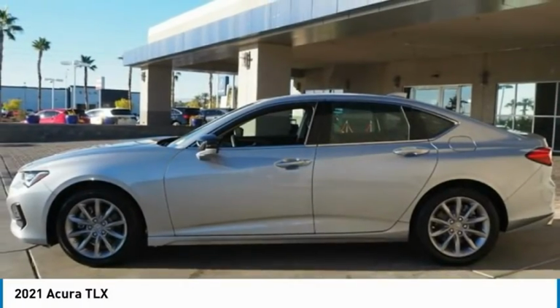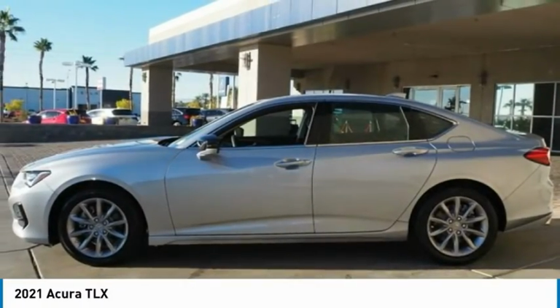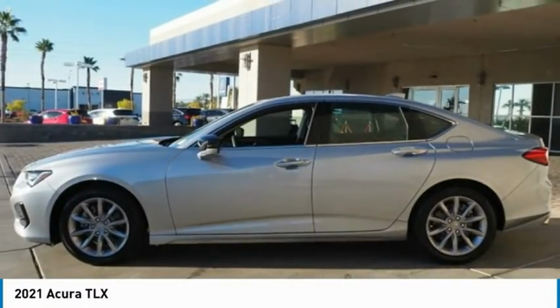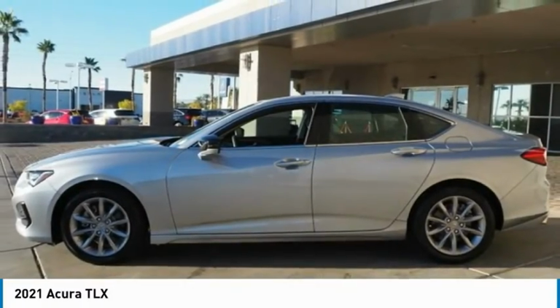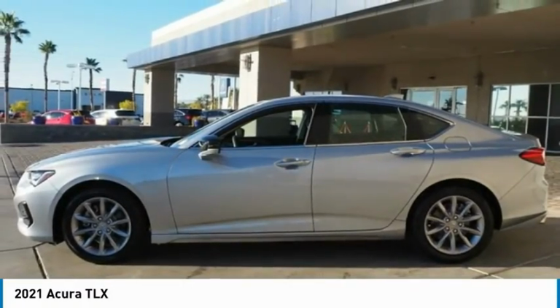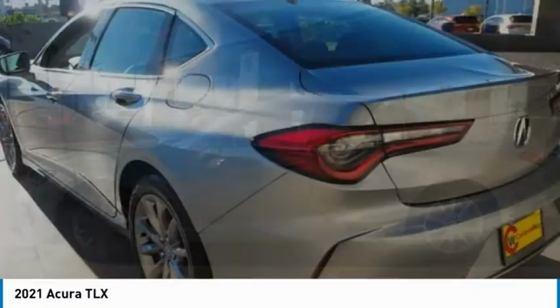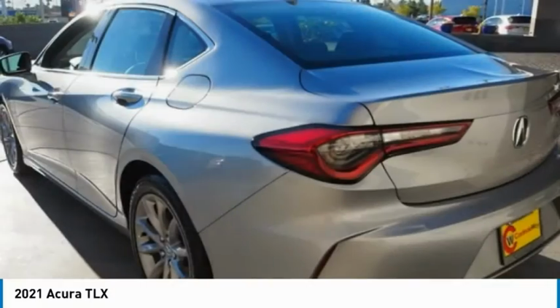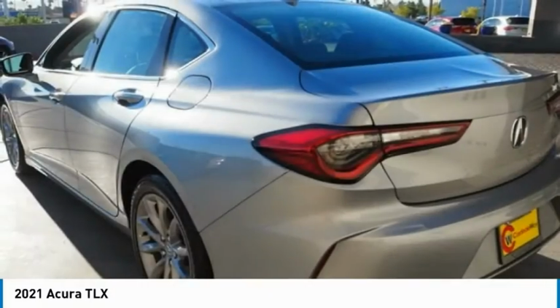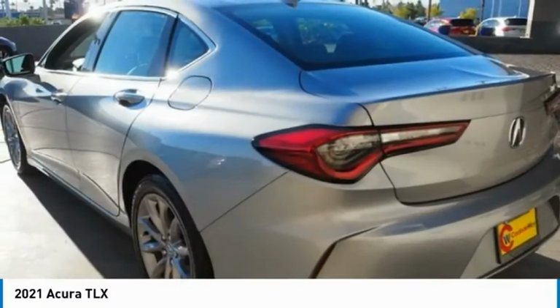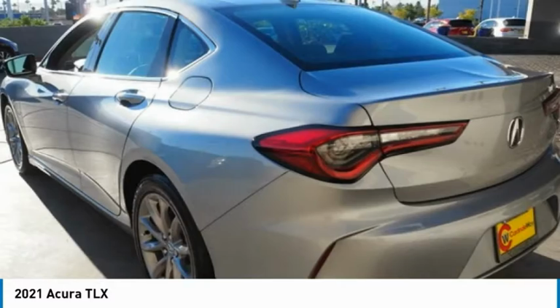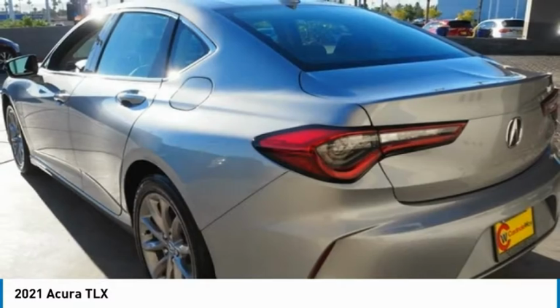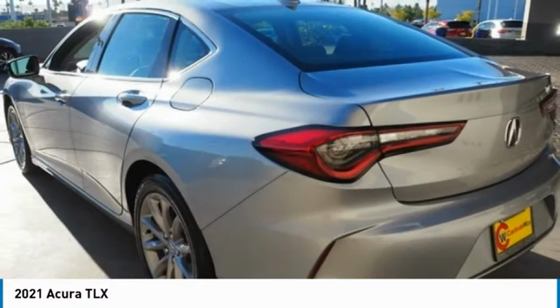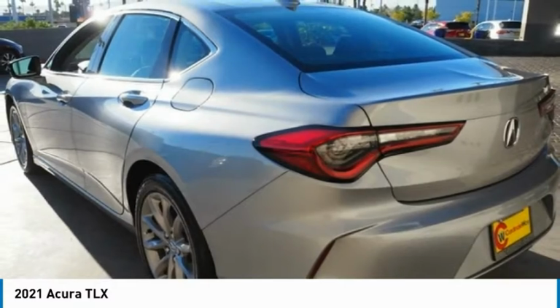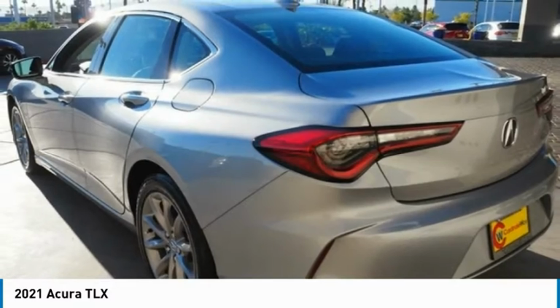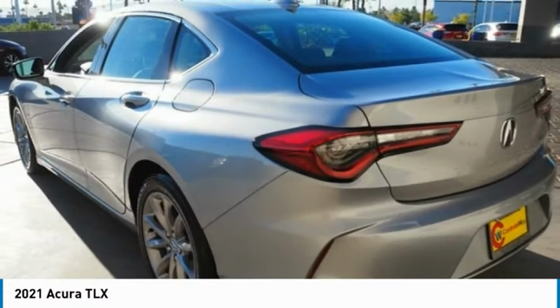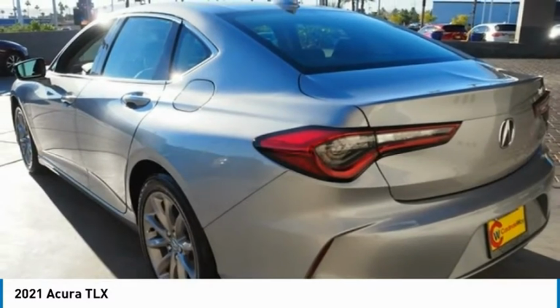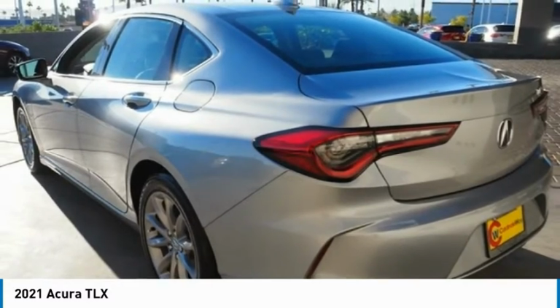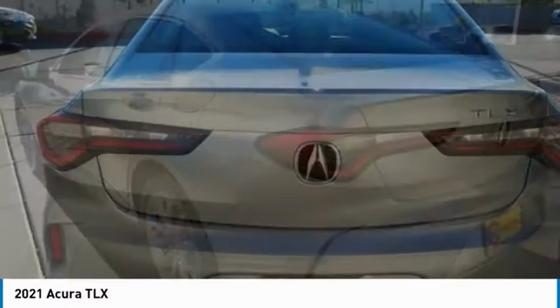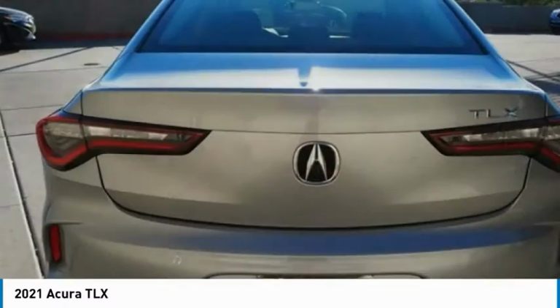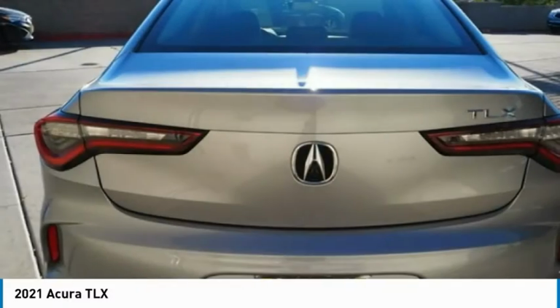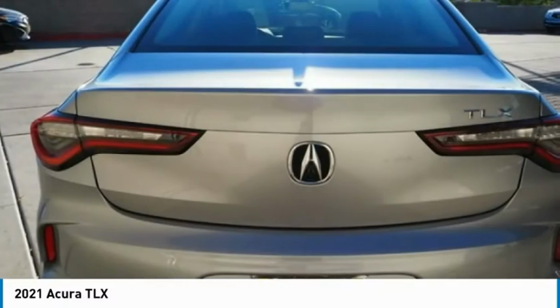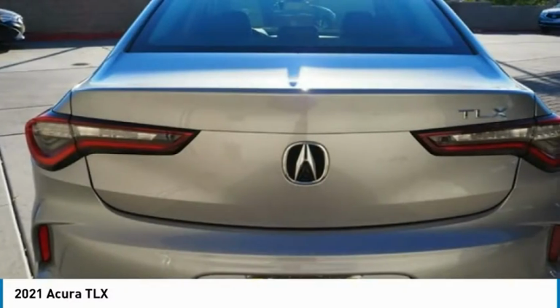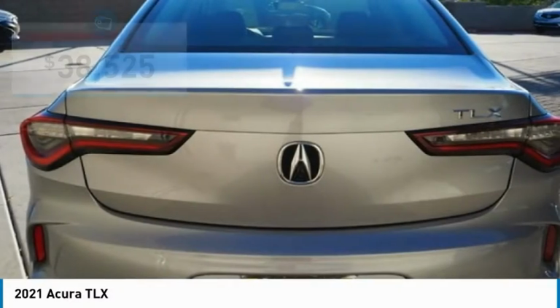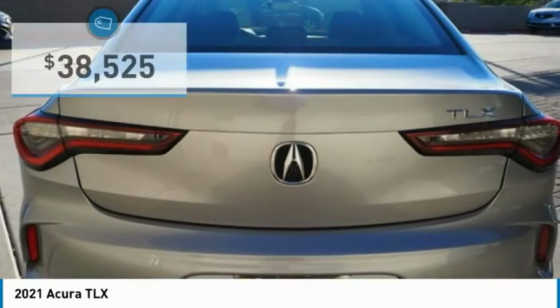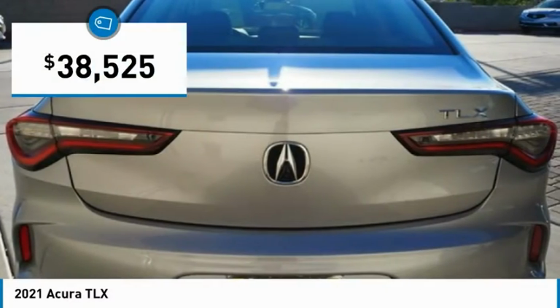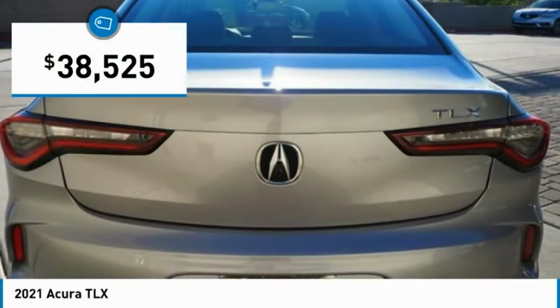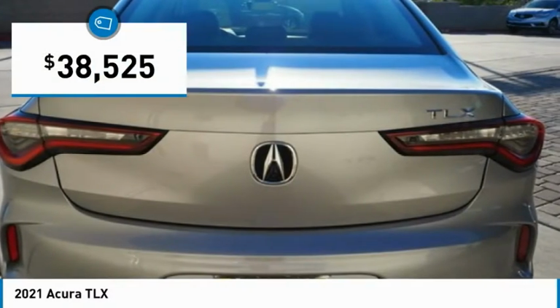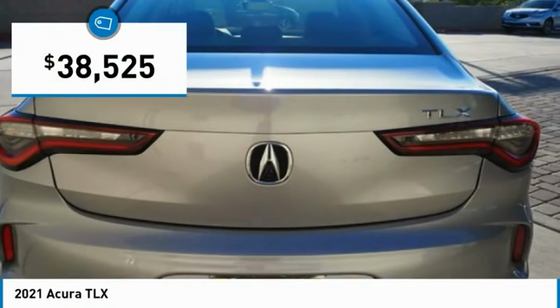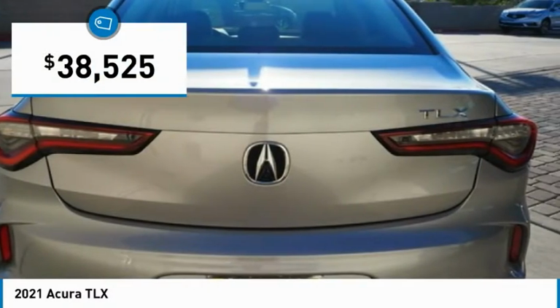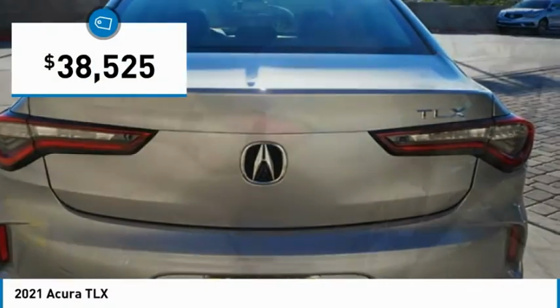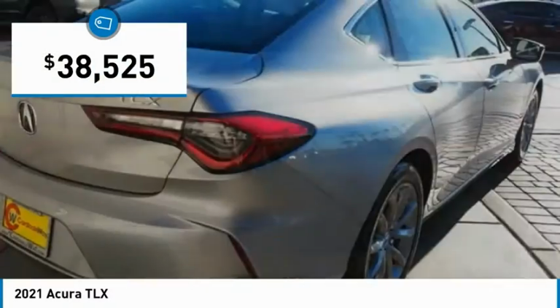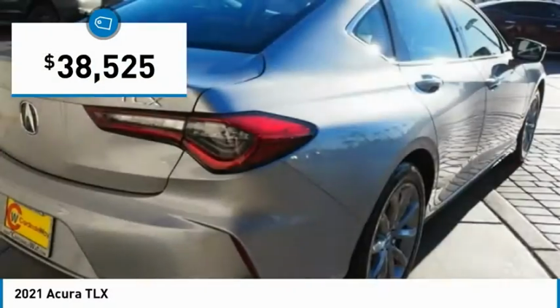It comes with an extremely quiet interior, spacious front seats, and smooth ride quality, and is priced below $40,000.